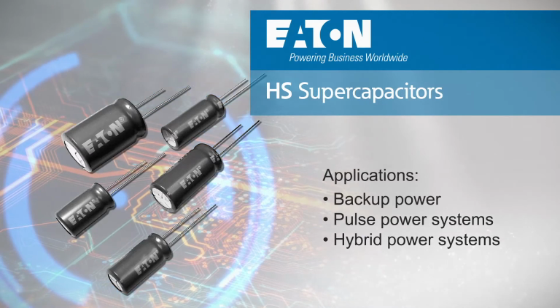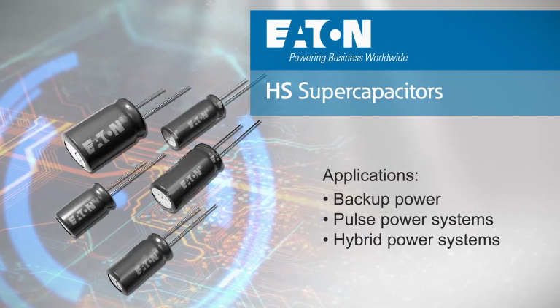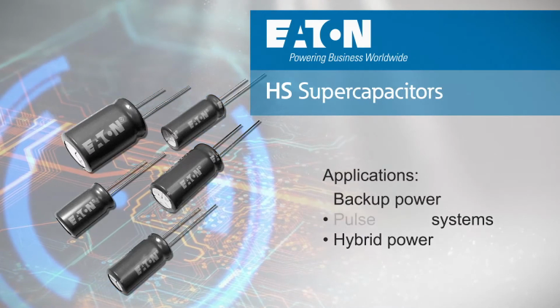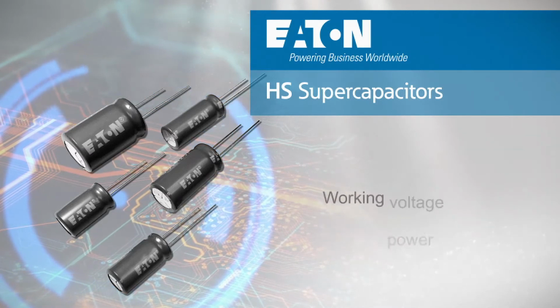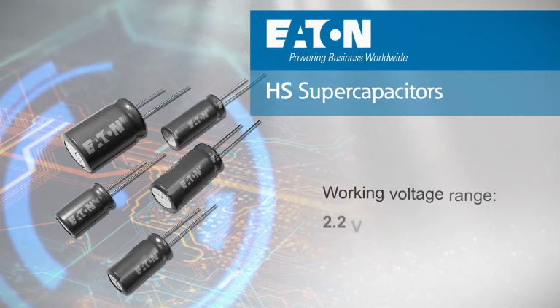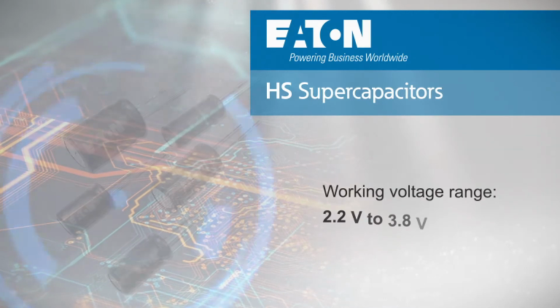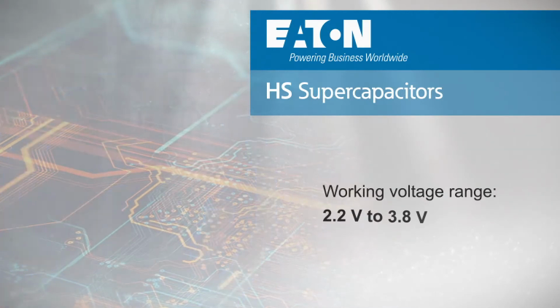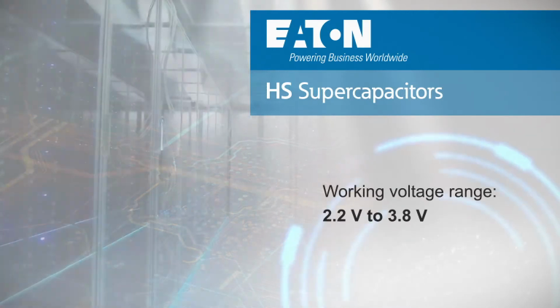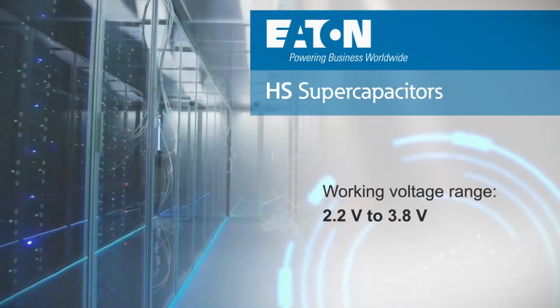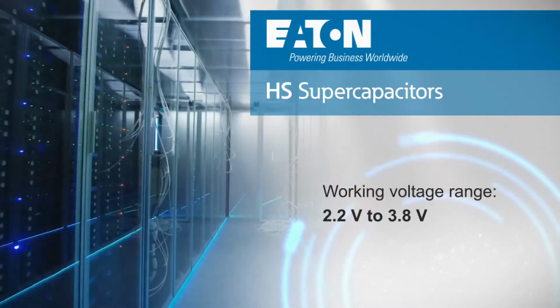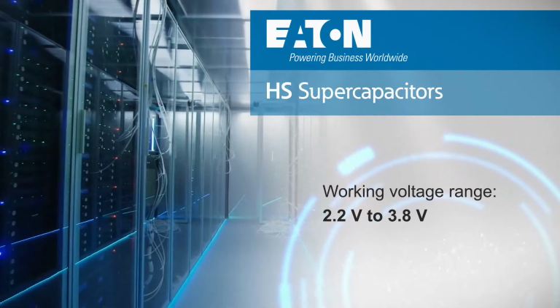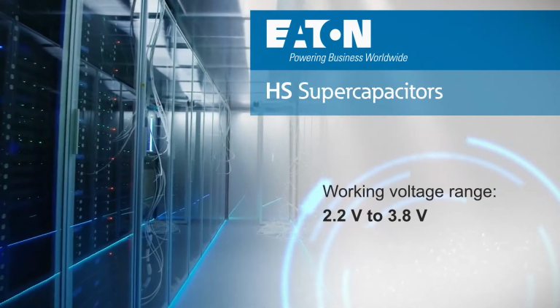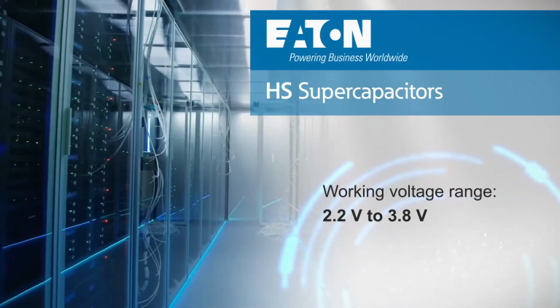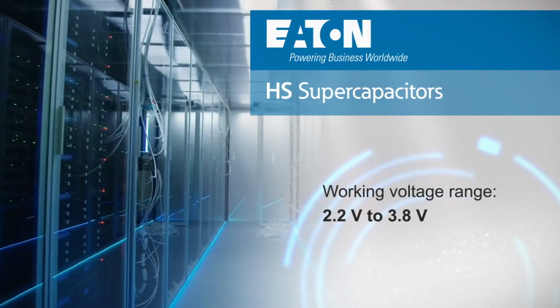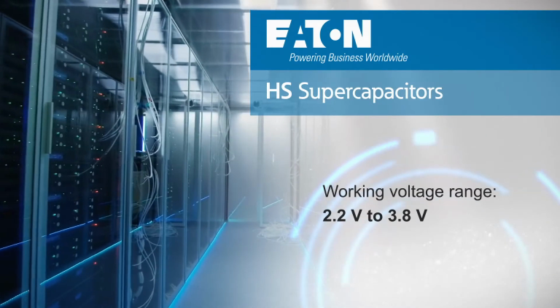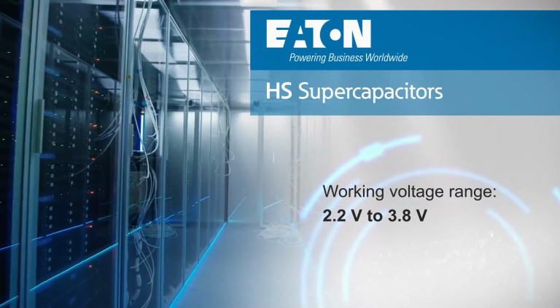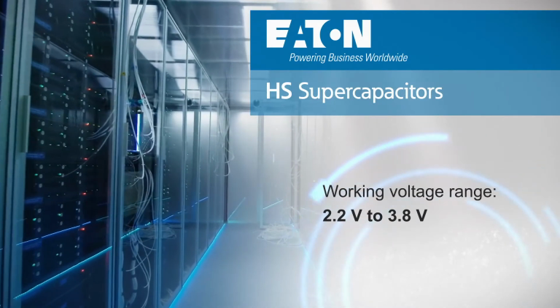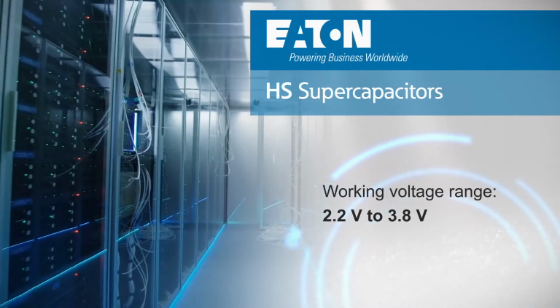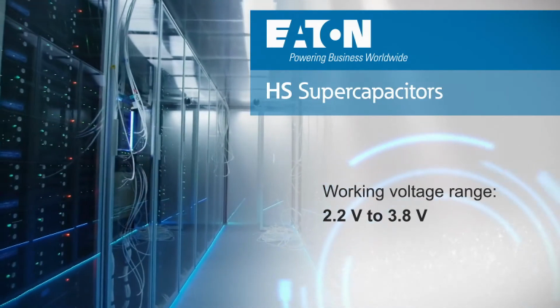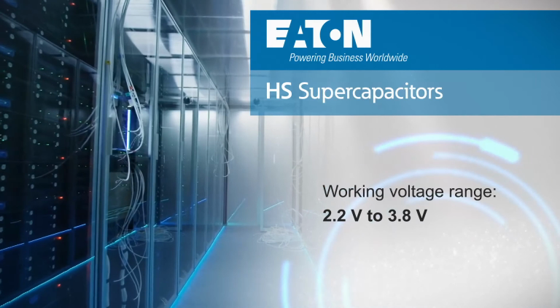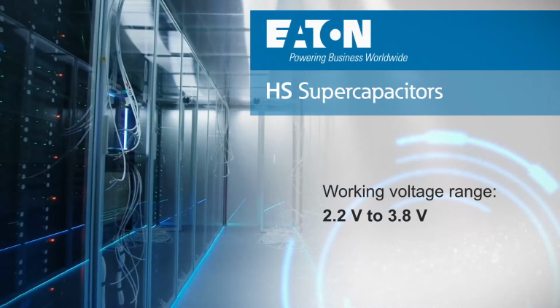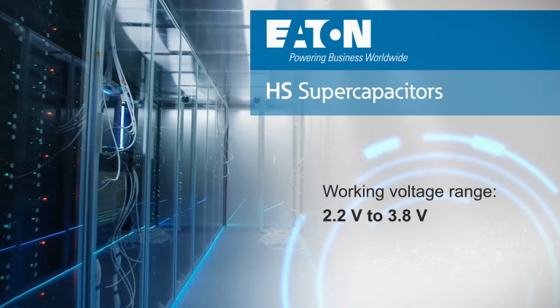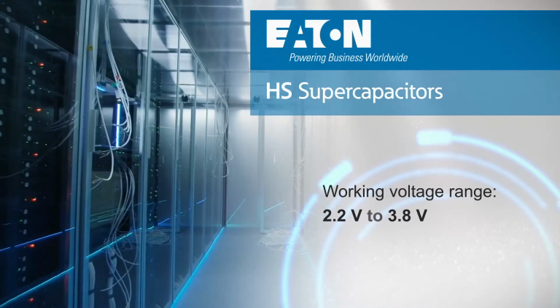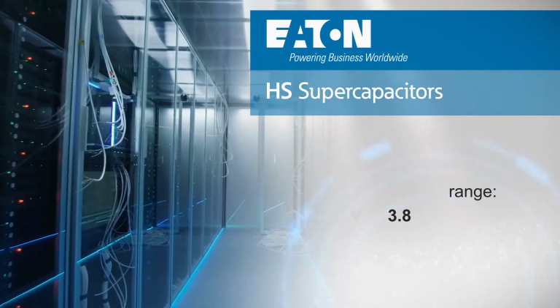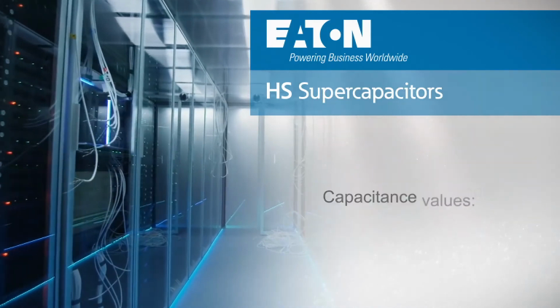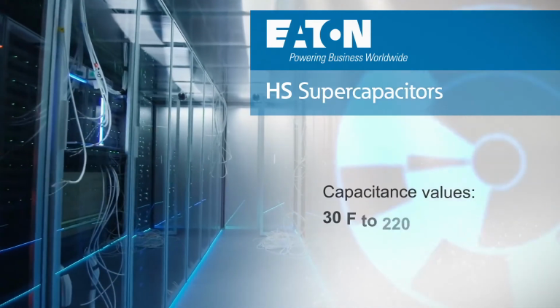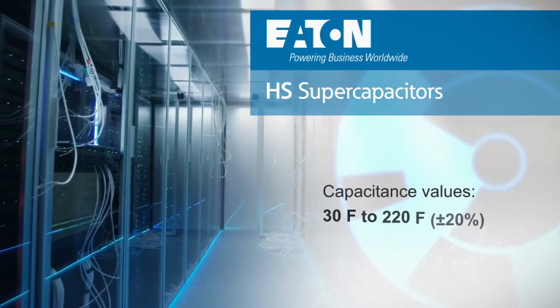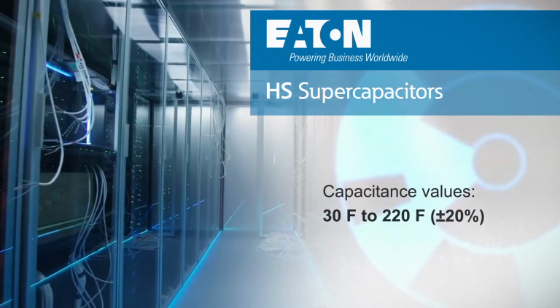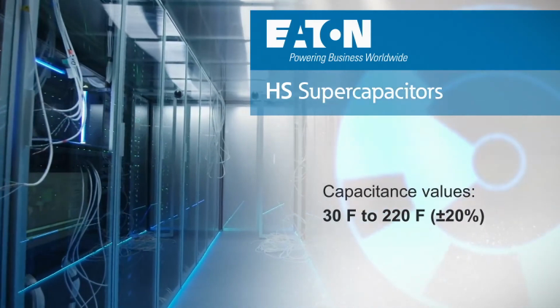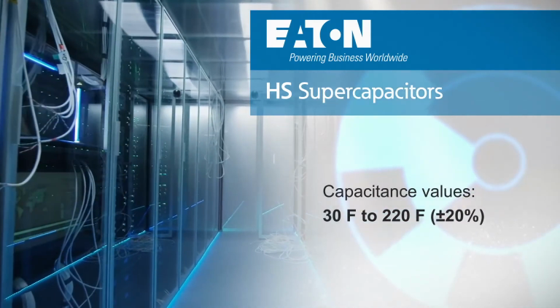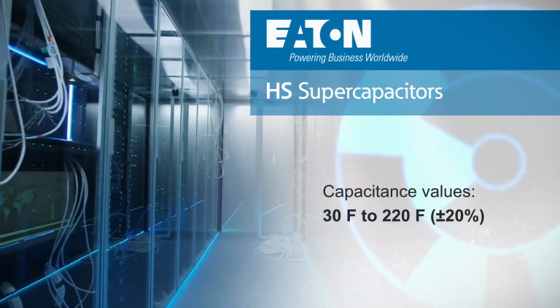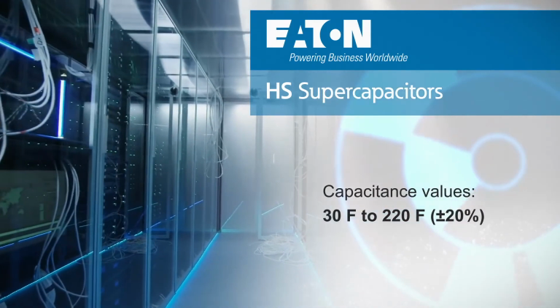The HS series has a 3.8 volt maximum working voltage and is offered with capacitance values from 30 to 220 farads.